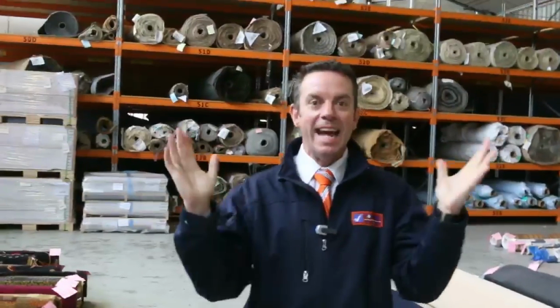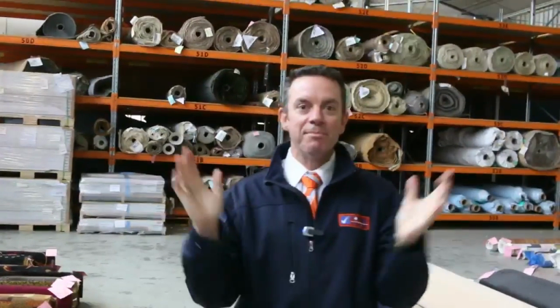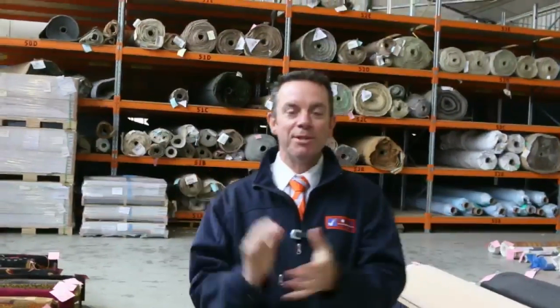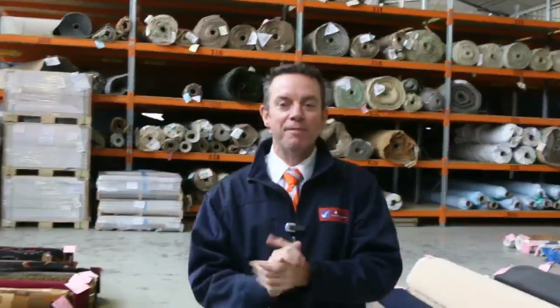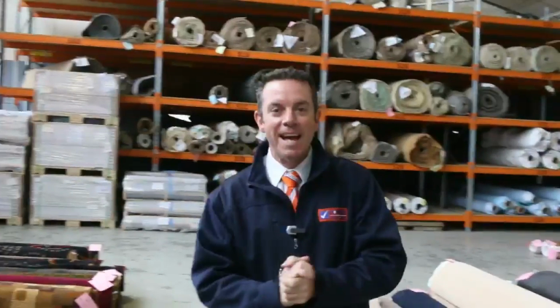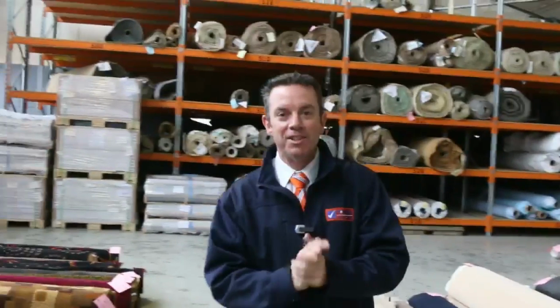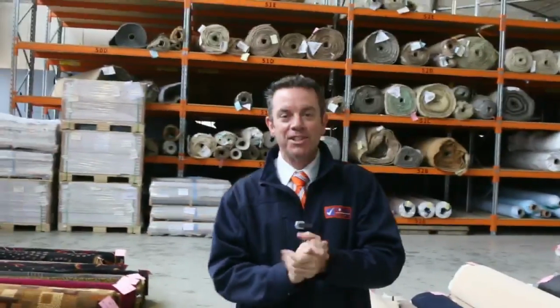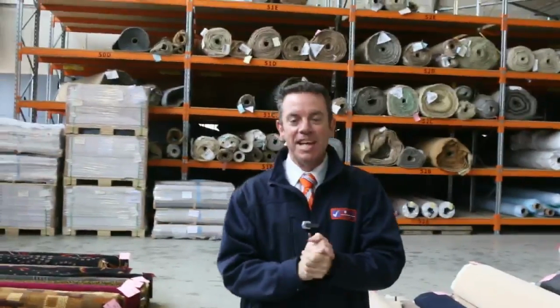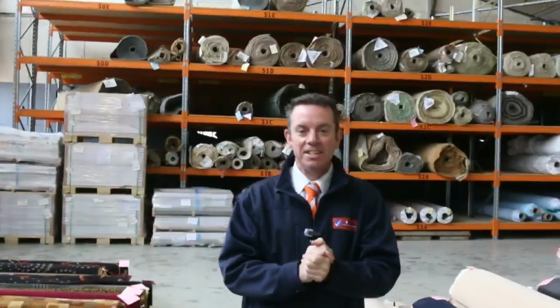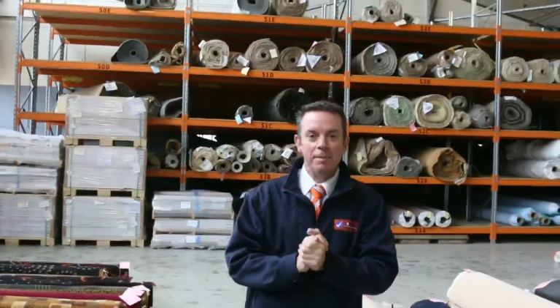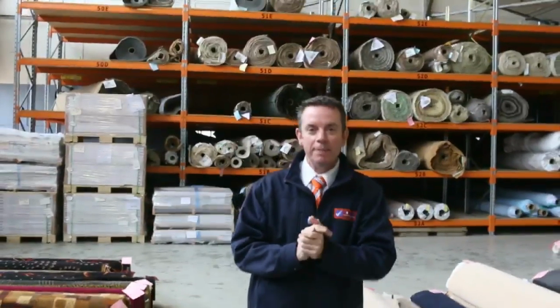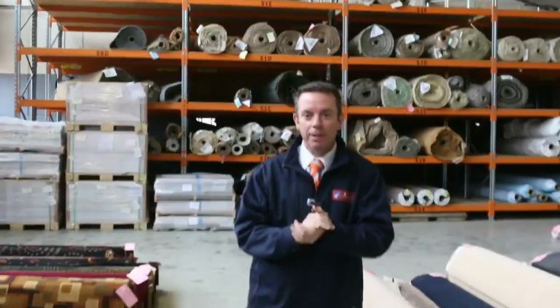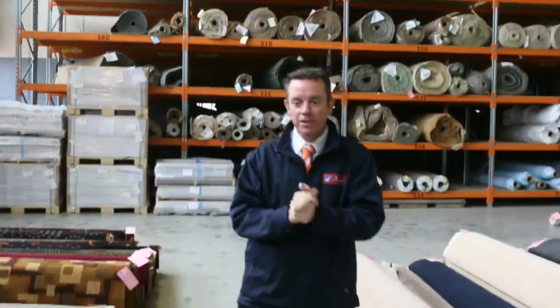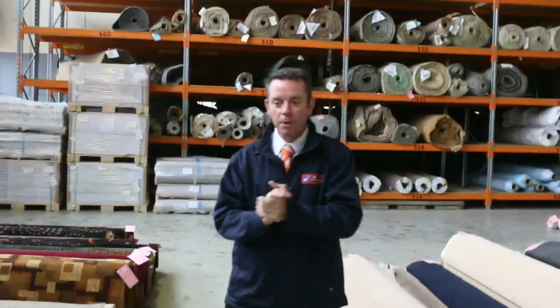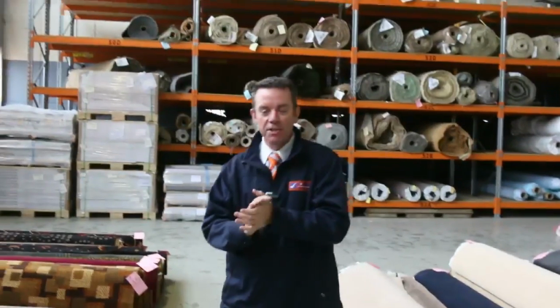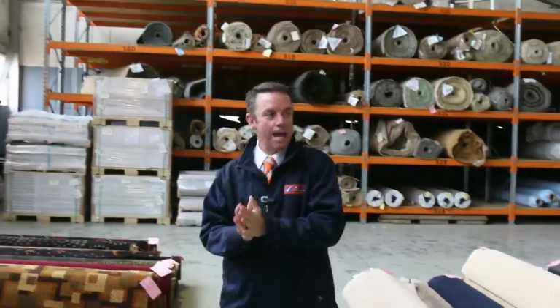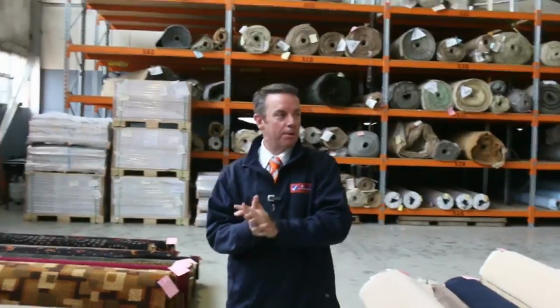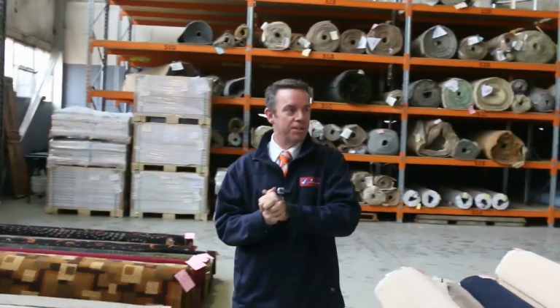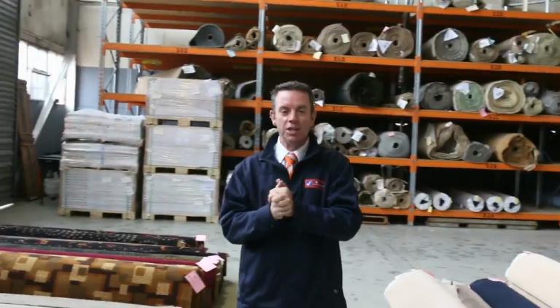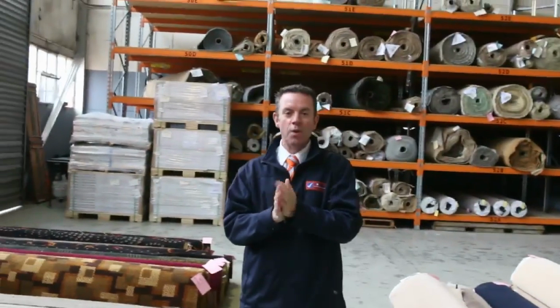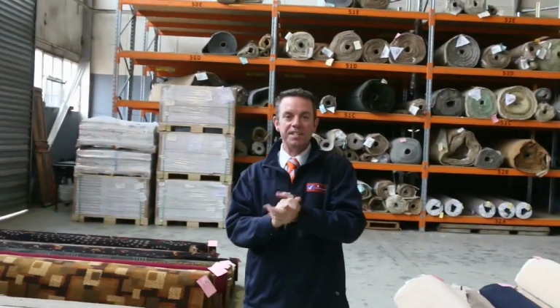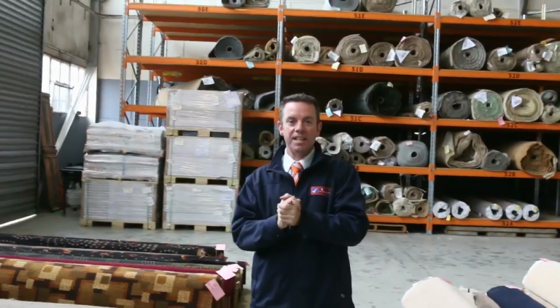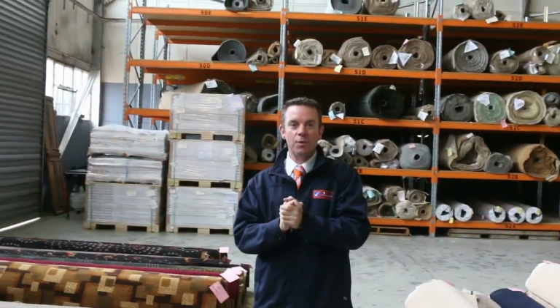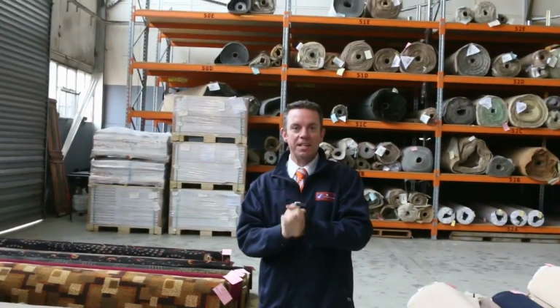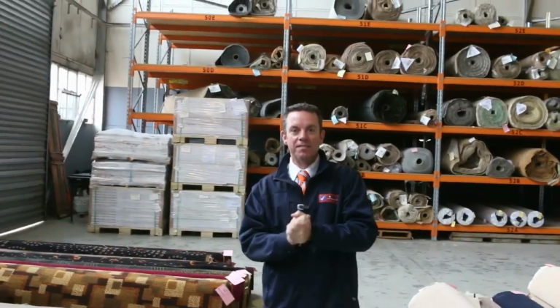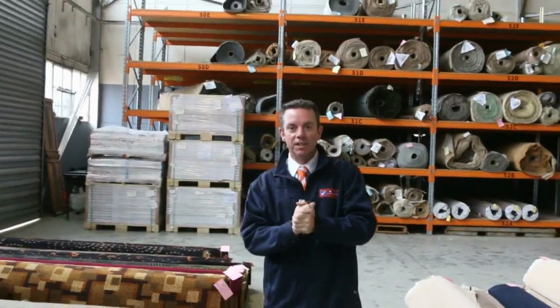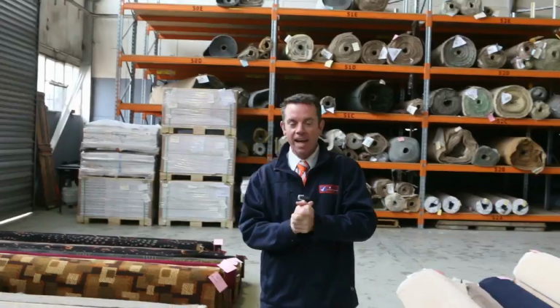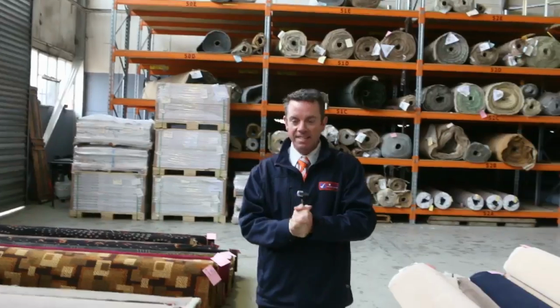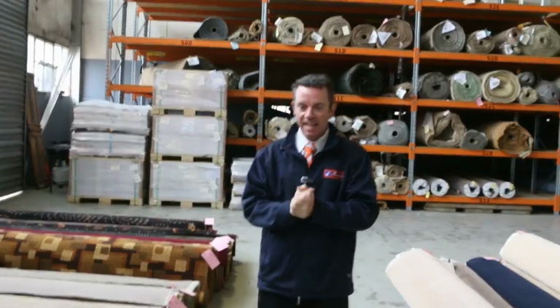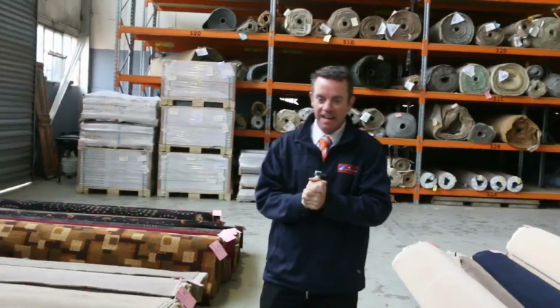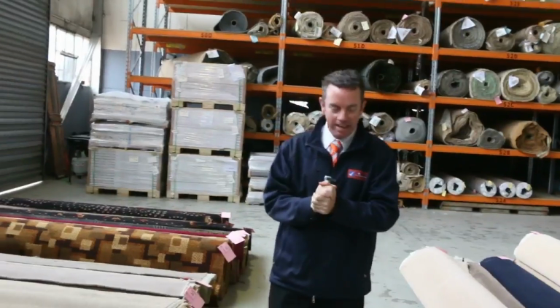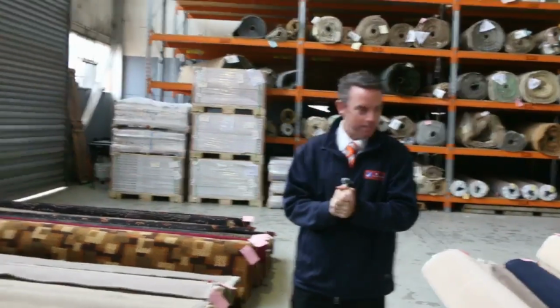G'day, I'm John from Fowles Auction Sales. I'm here to preview tomorrow's carpet auction — that's Wednesday the 20th of July at 10am.